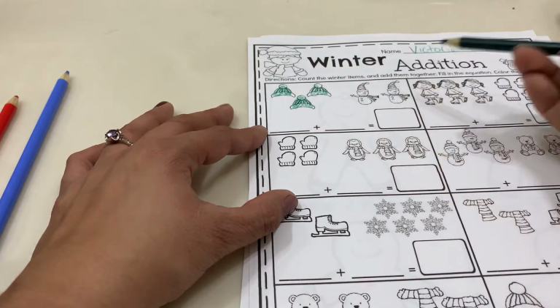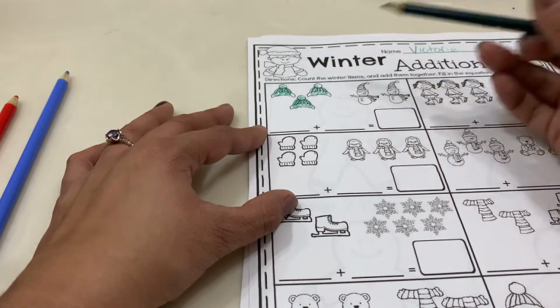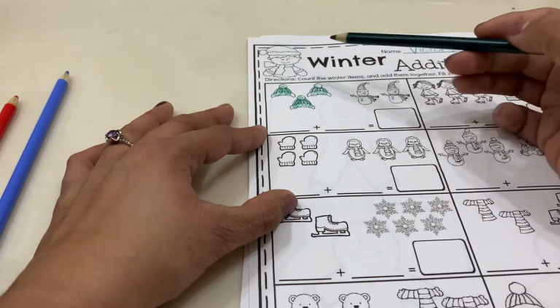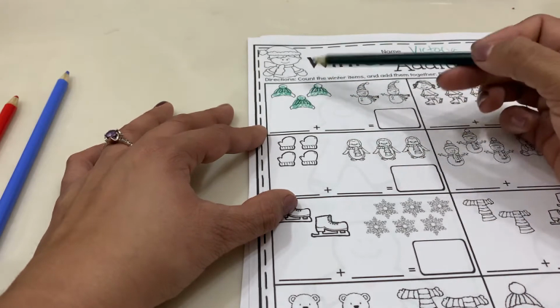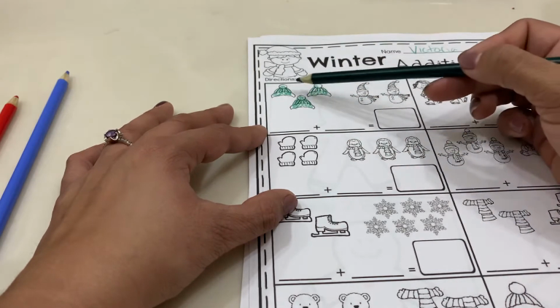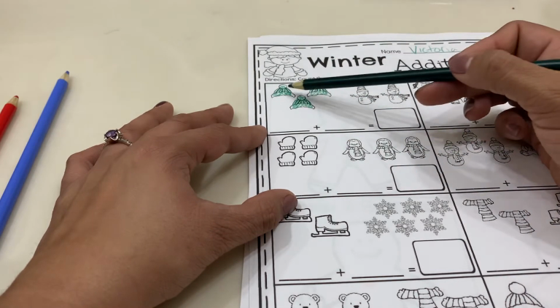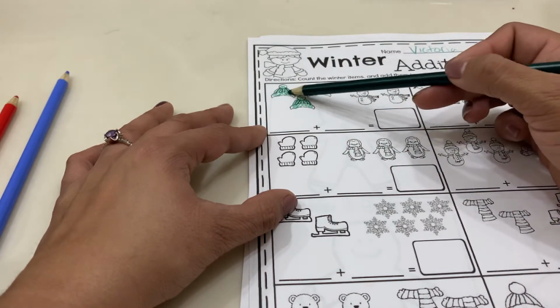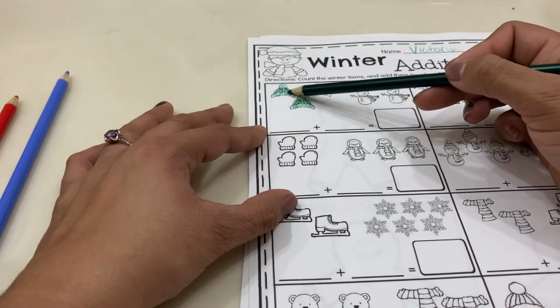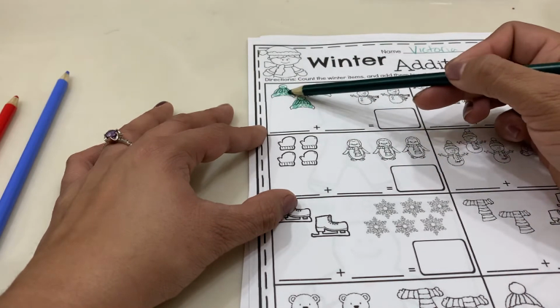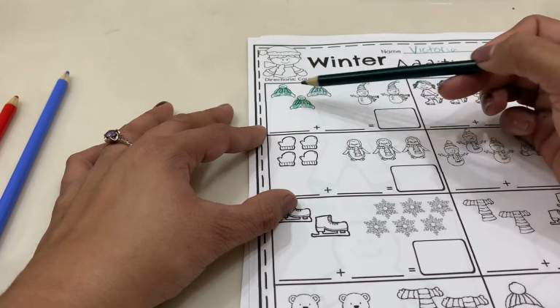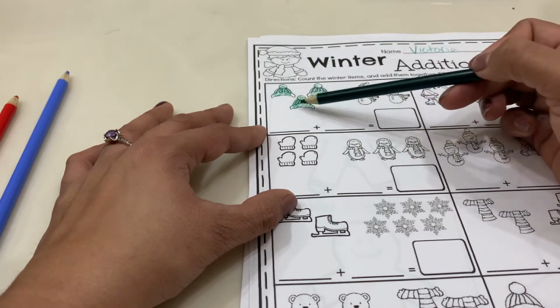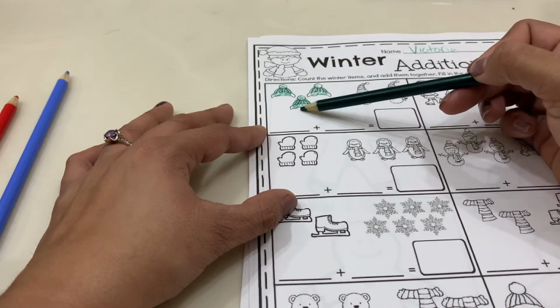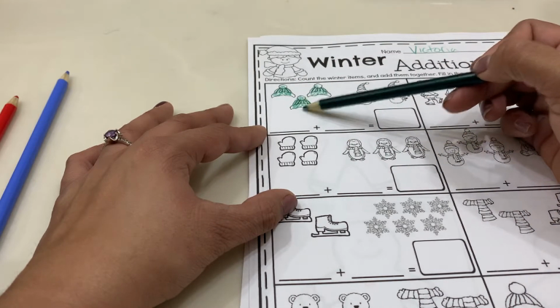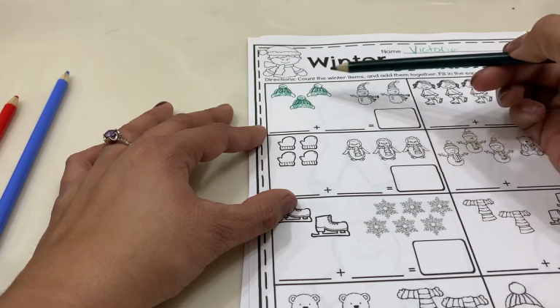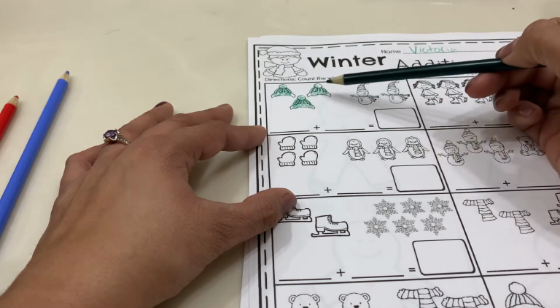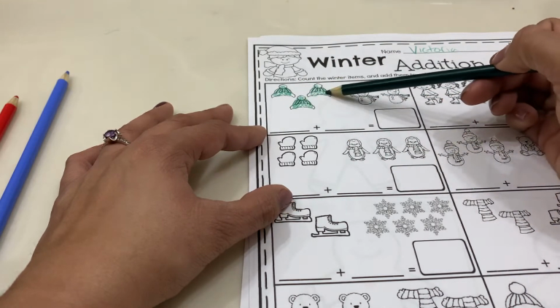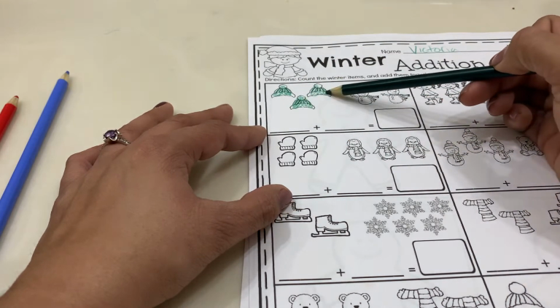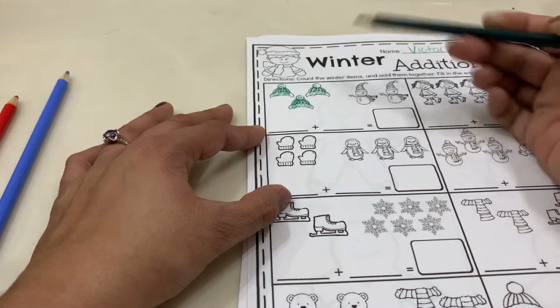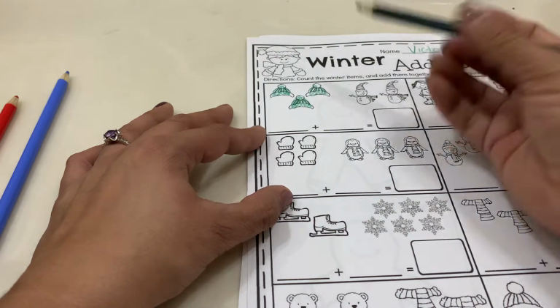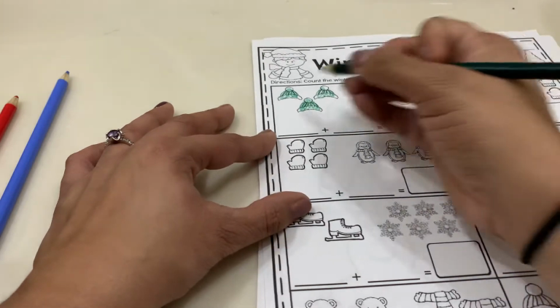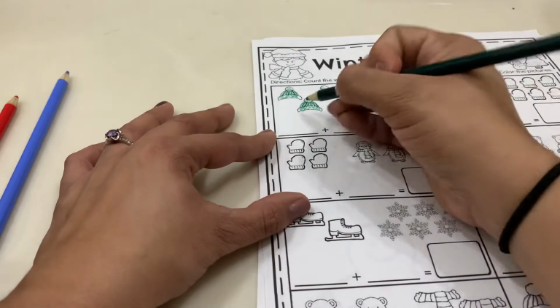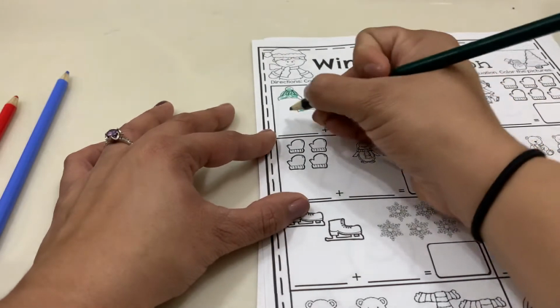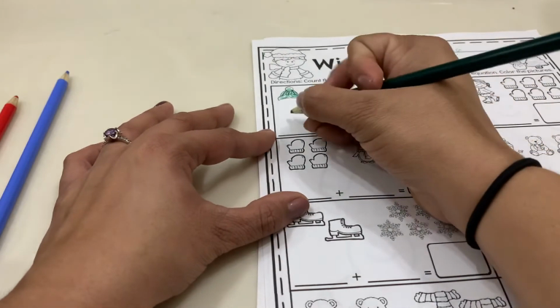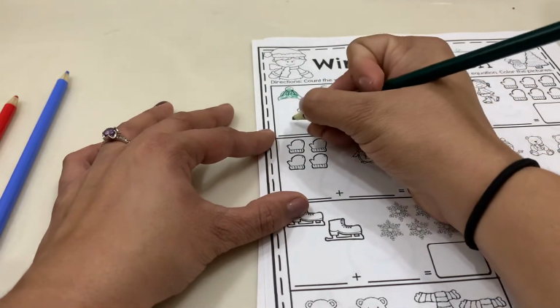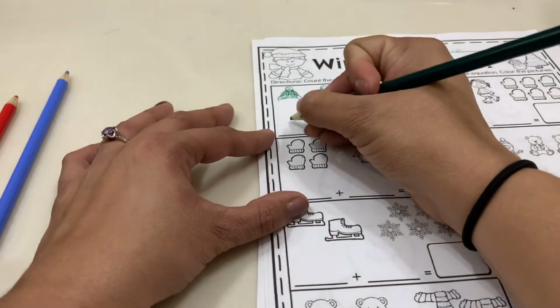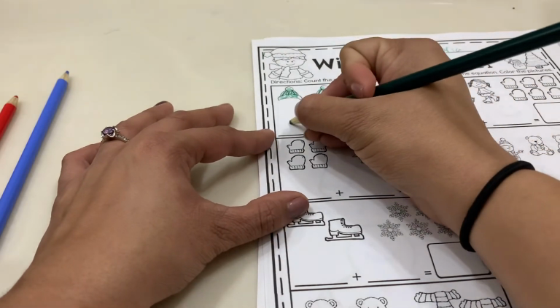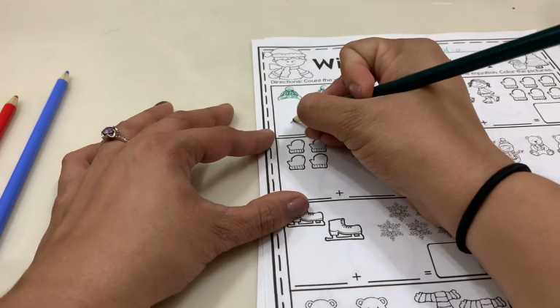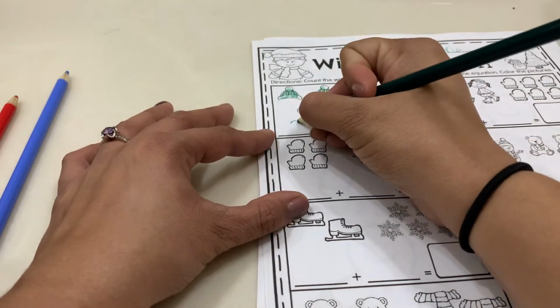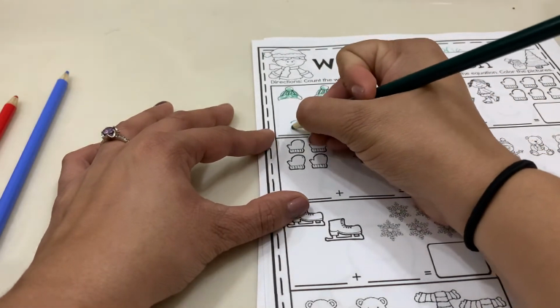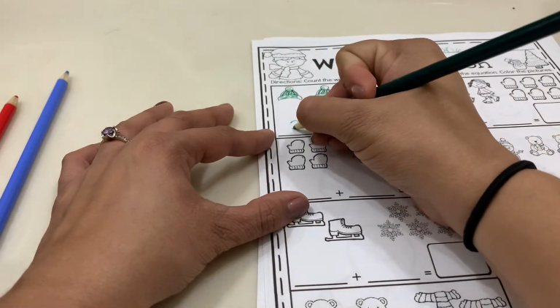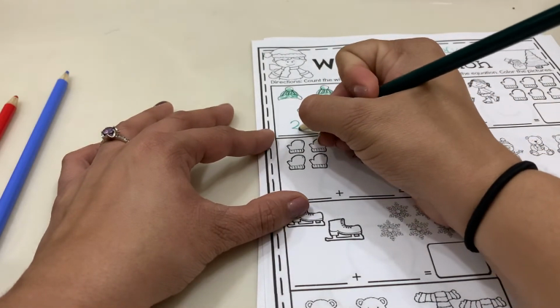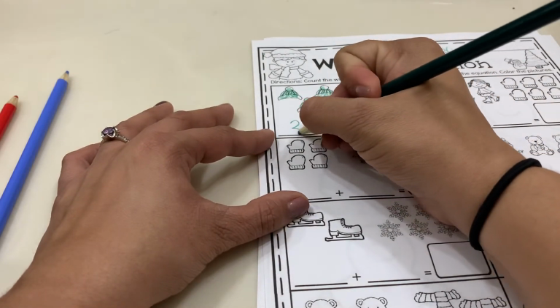Now we're going to count them. One, two, three. So we're going to write the number three because we have three hats.